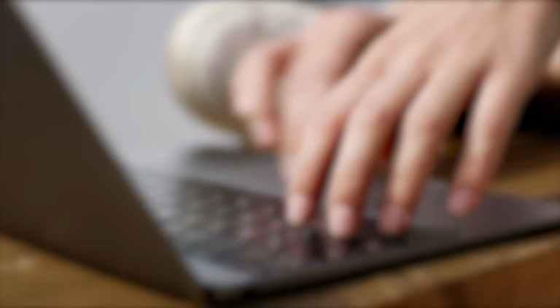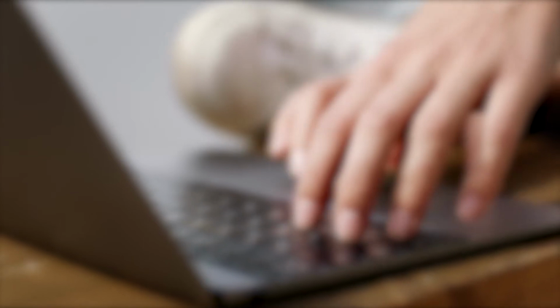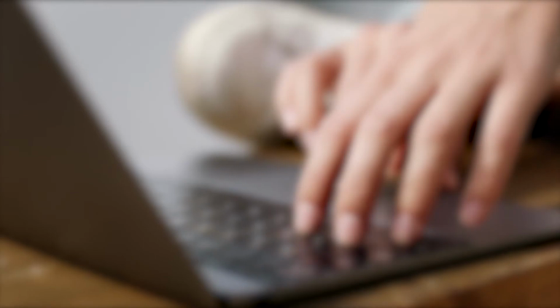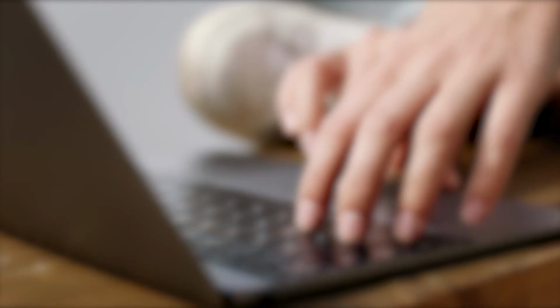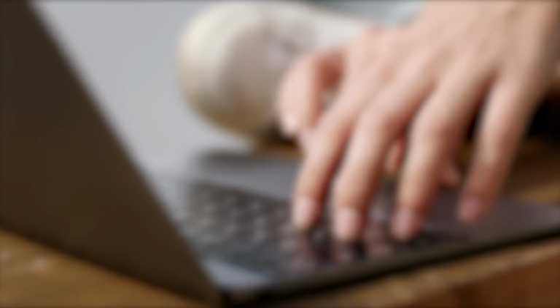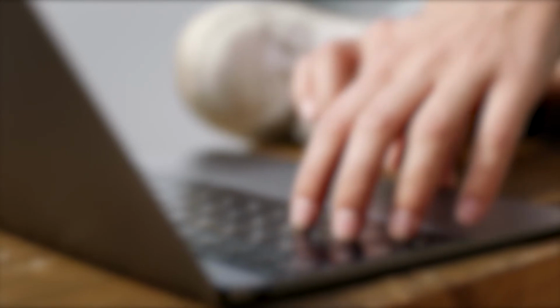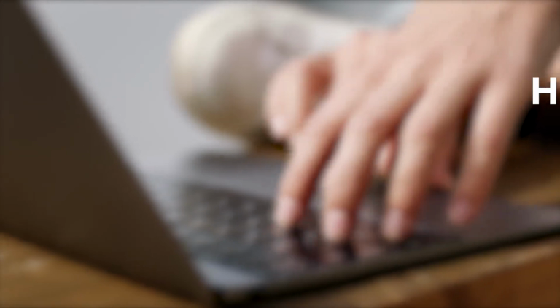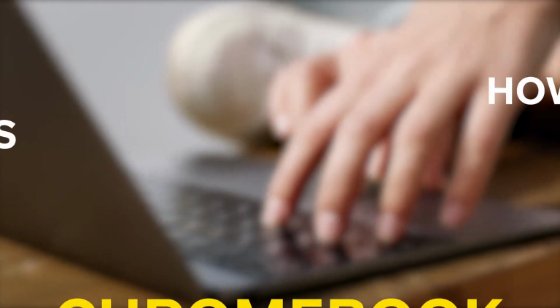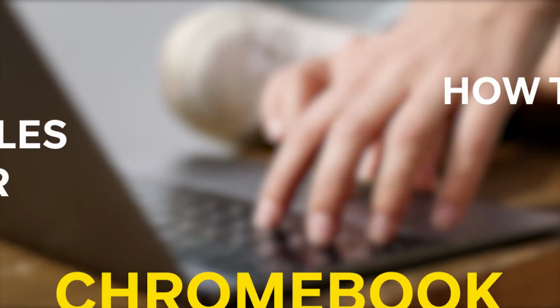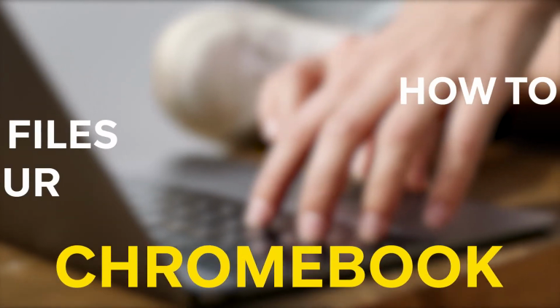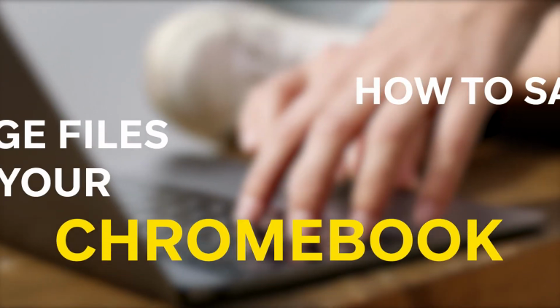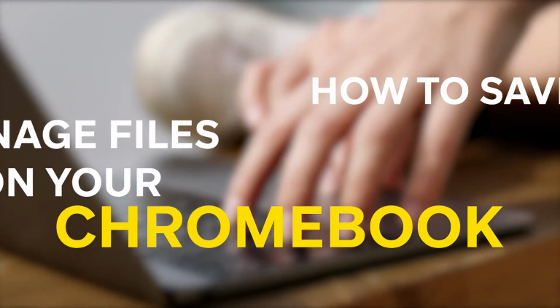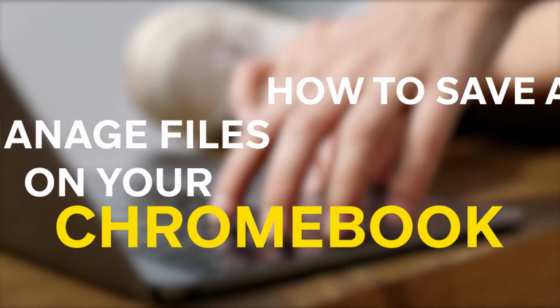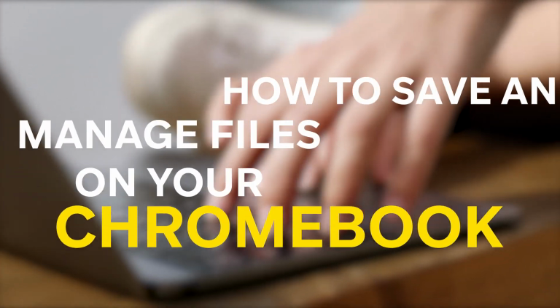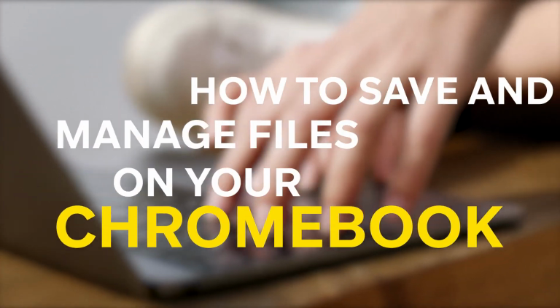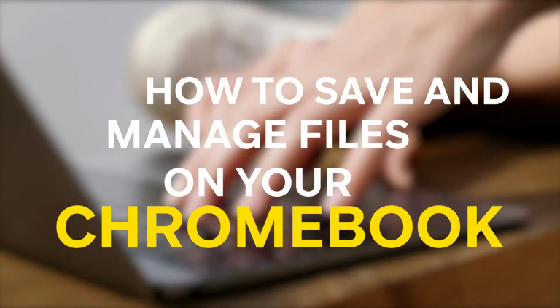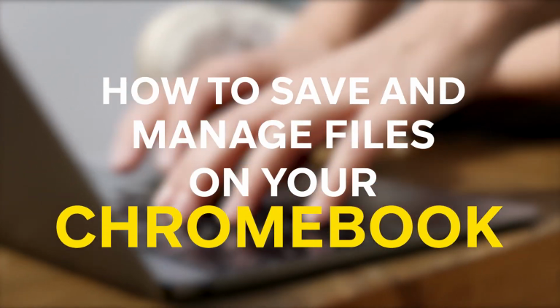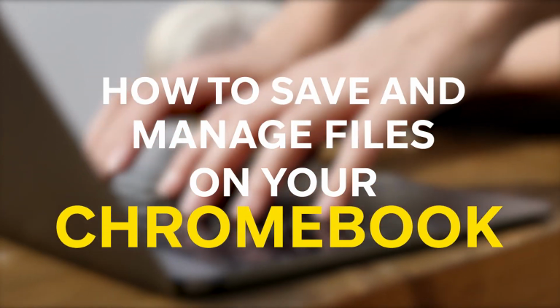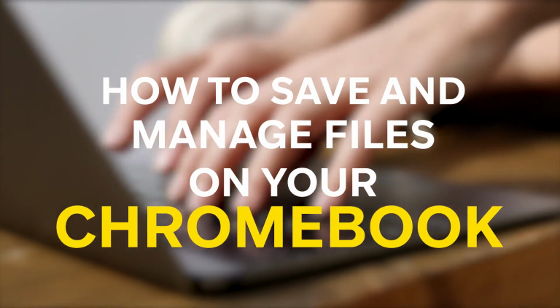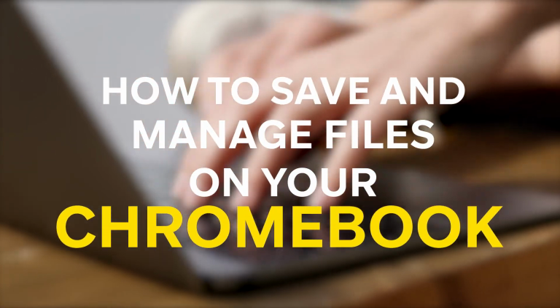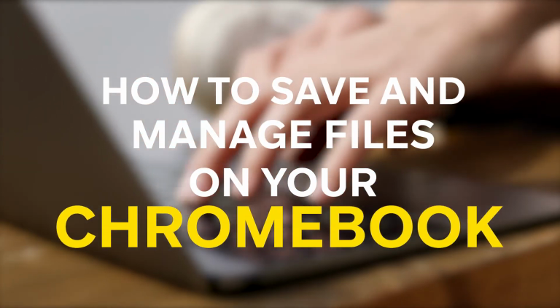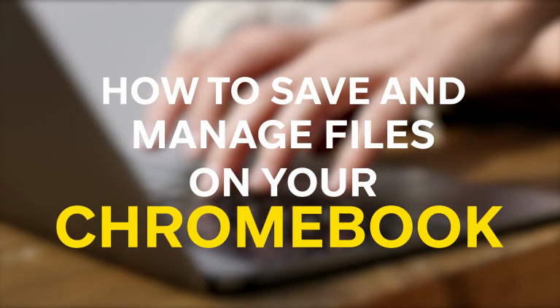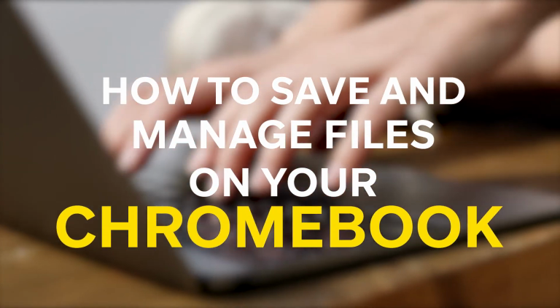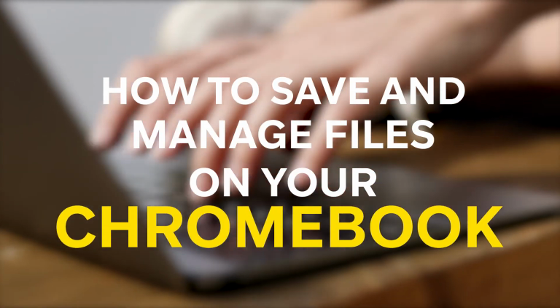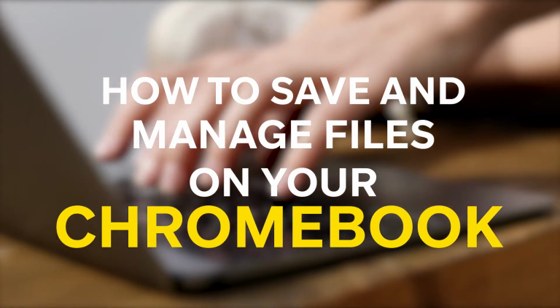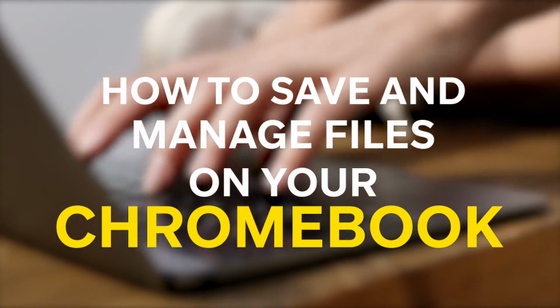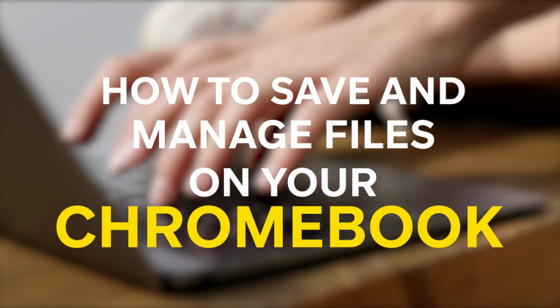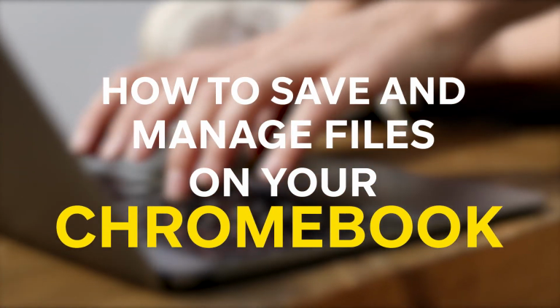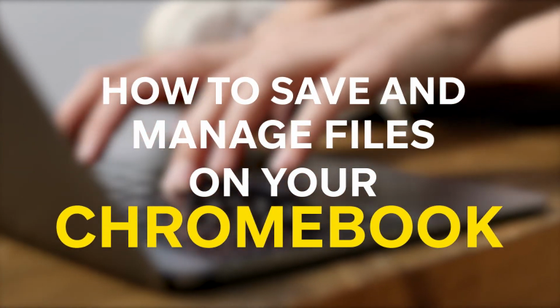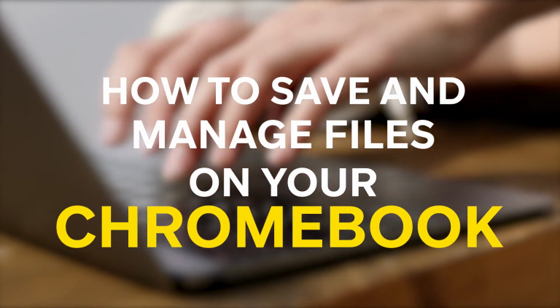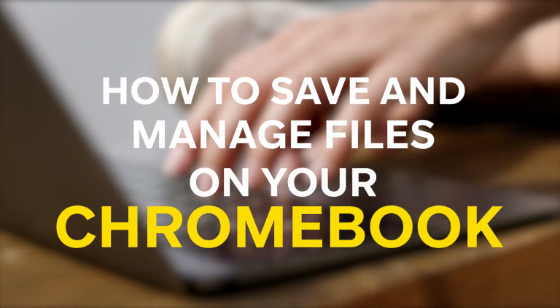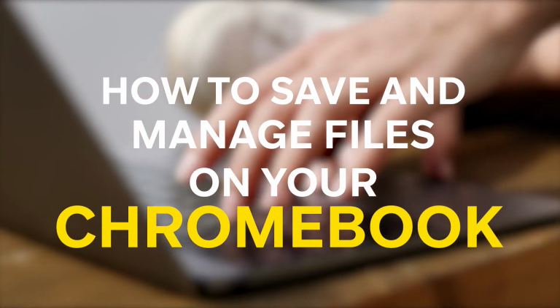In this video, we'll show you how you can save and manage files on your Chromebook.